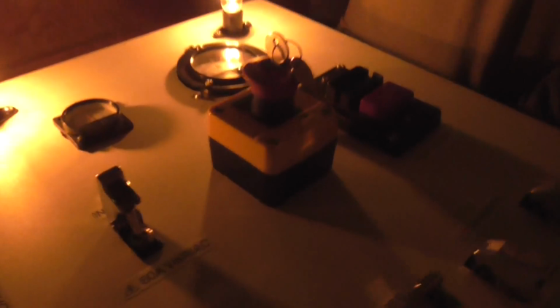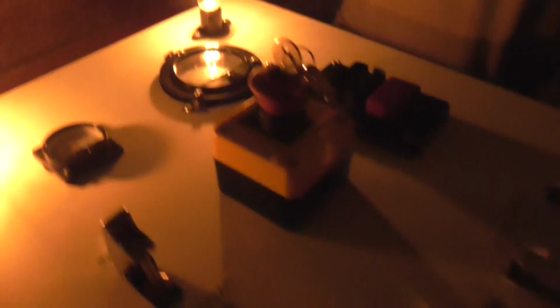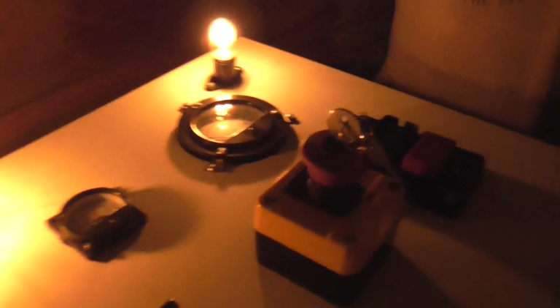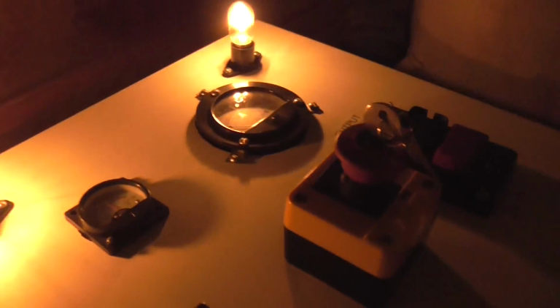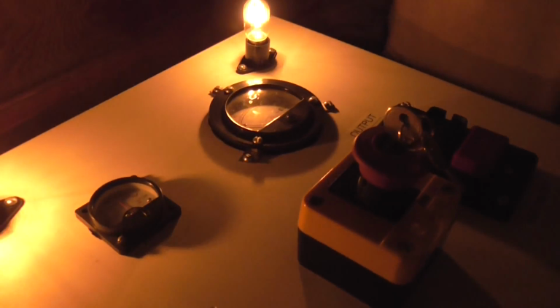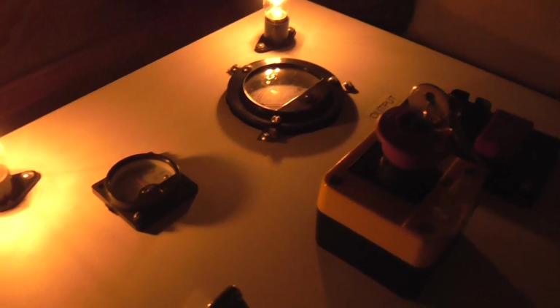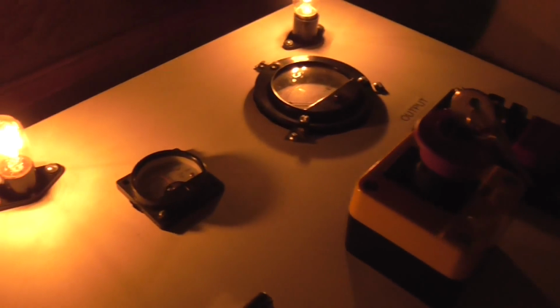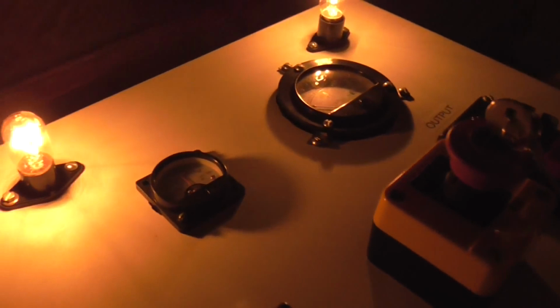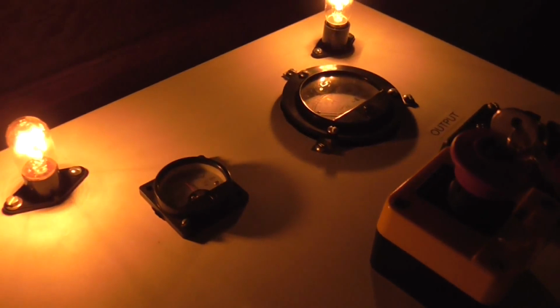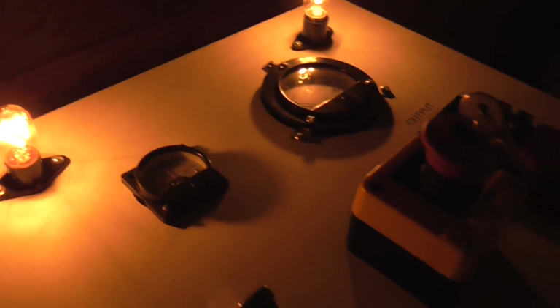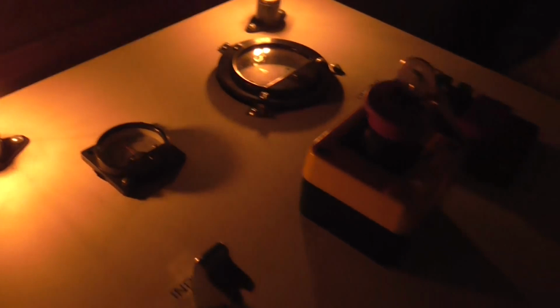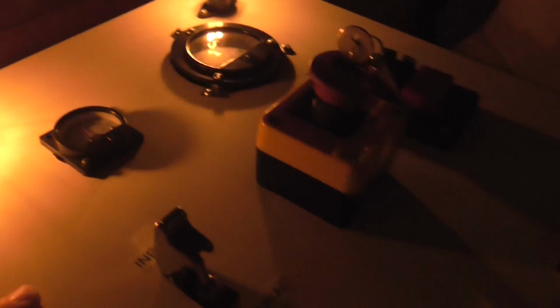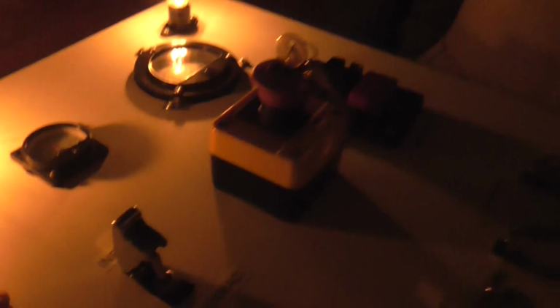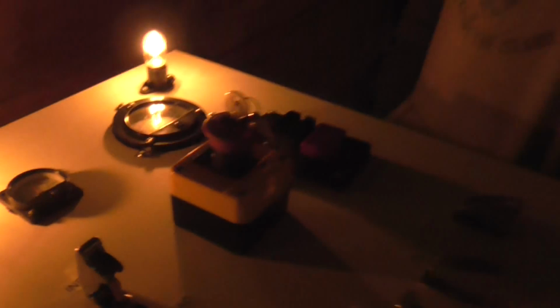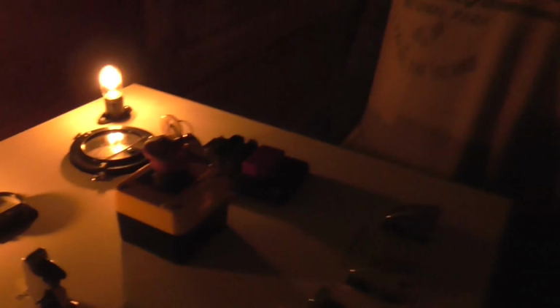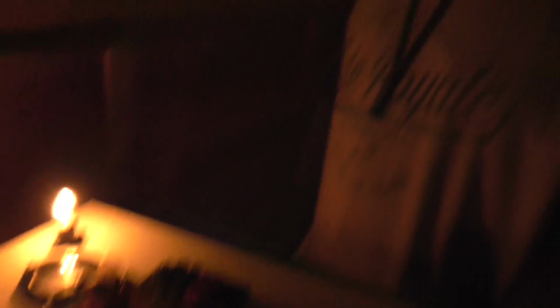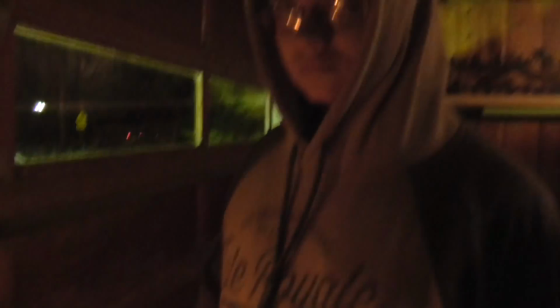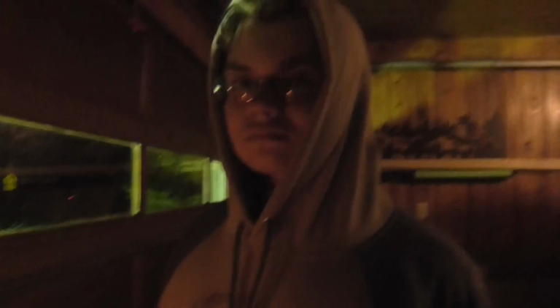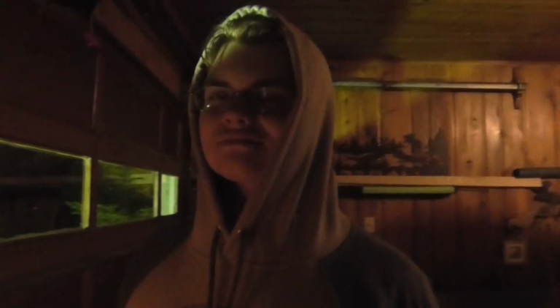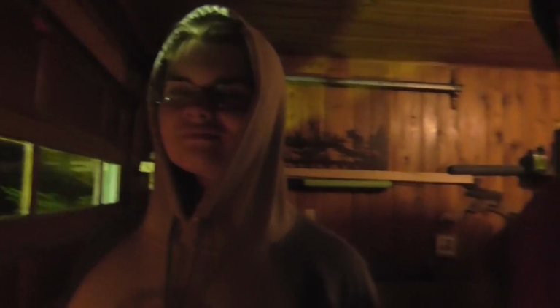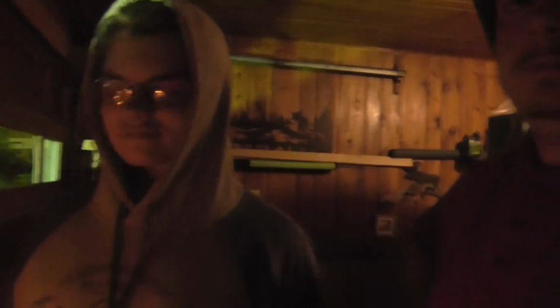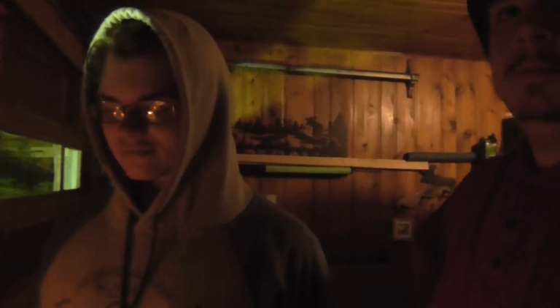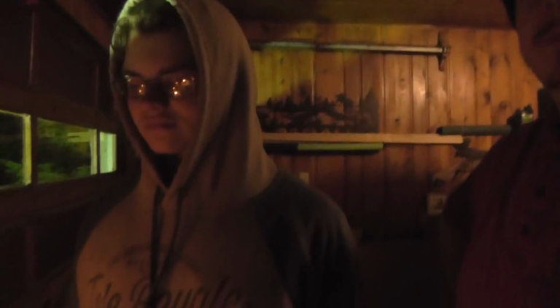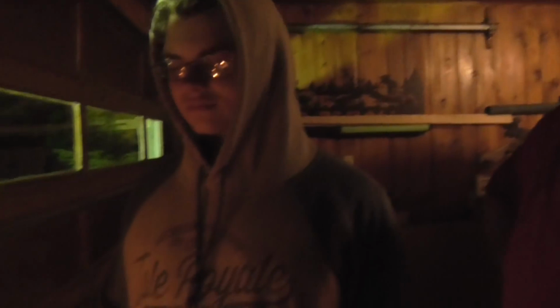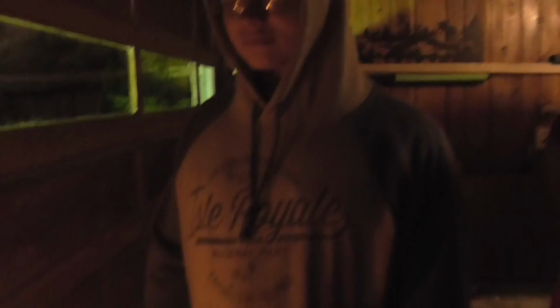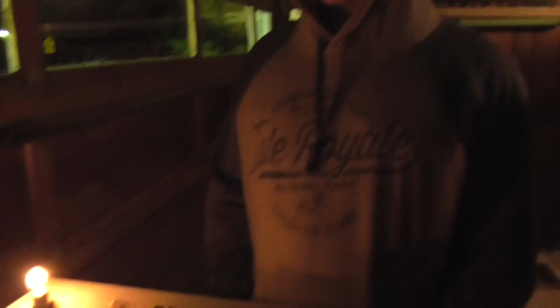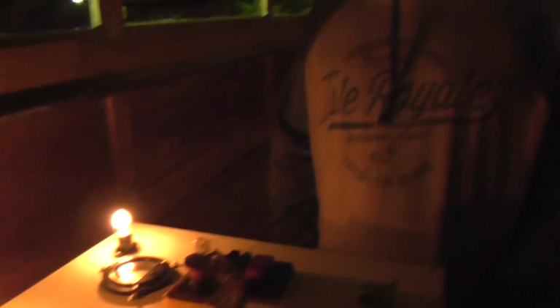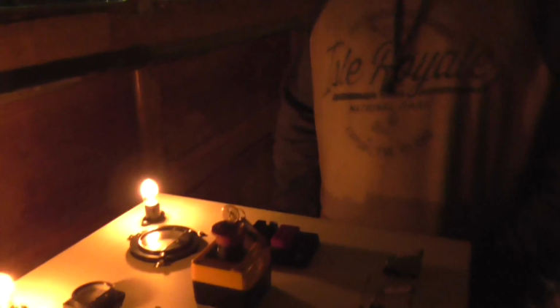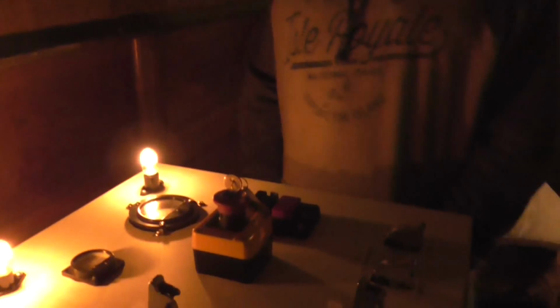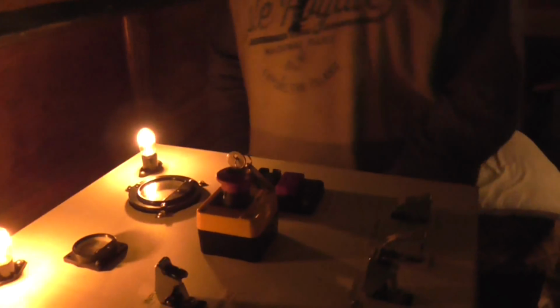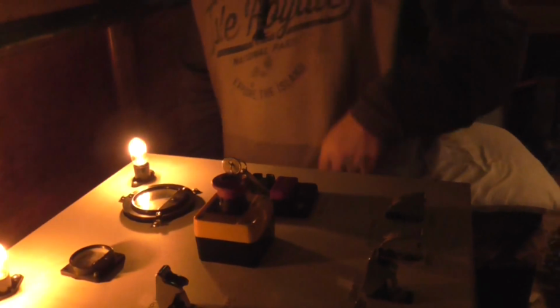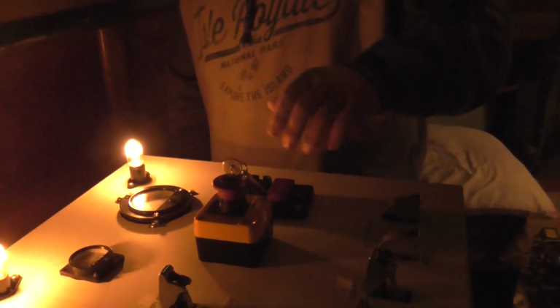Well, looks like the fan couldn't take the power supply. Who wants to shut it off for me? I'm kind of tired.